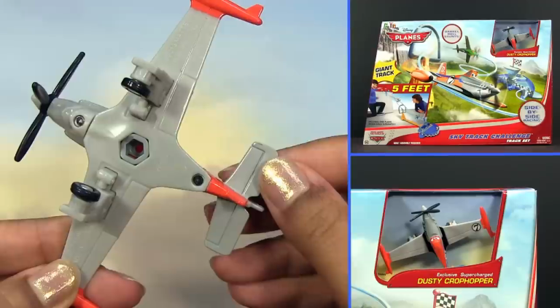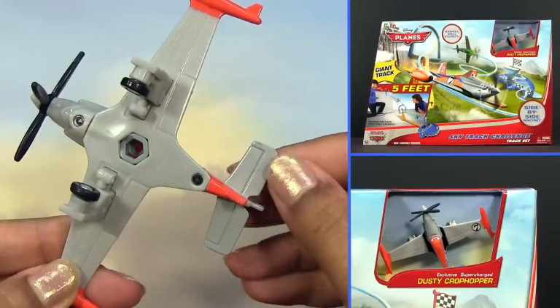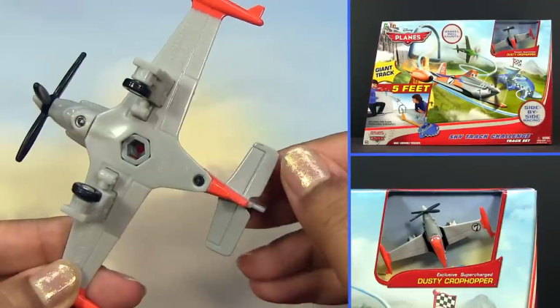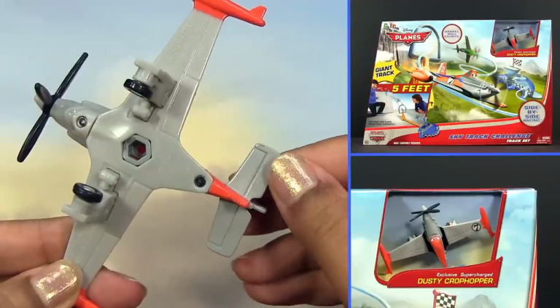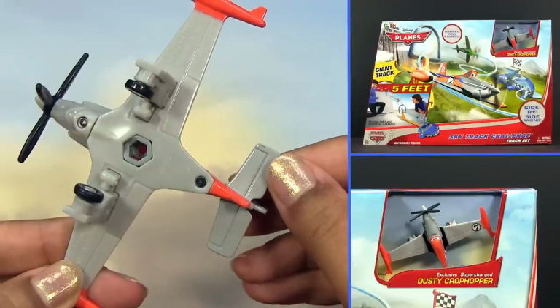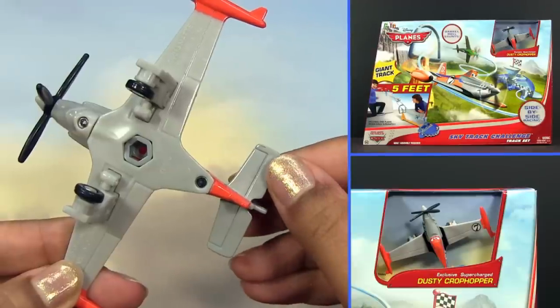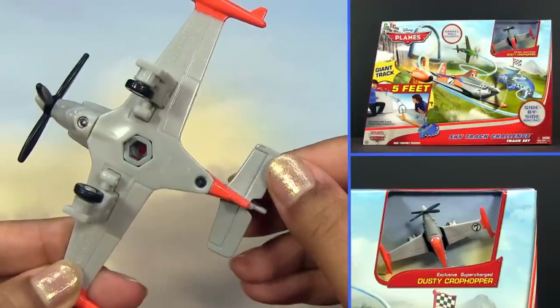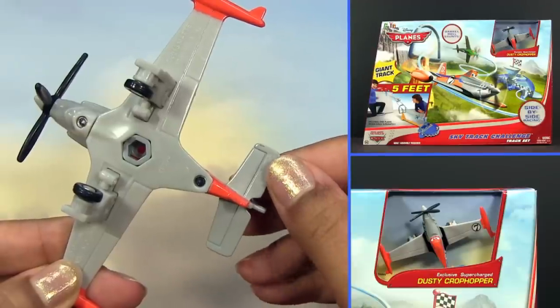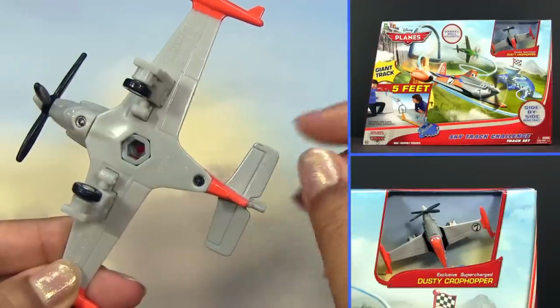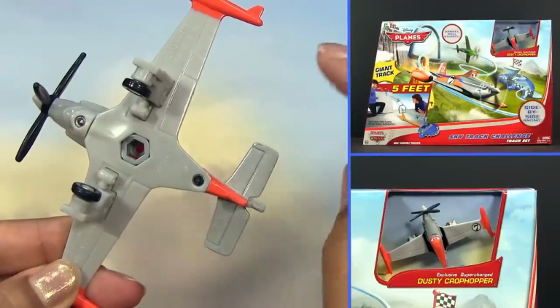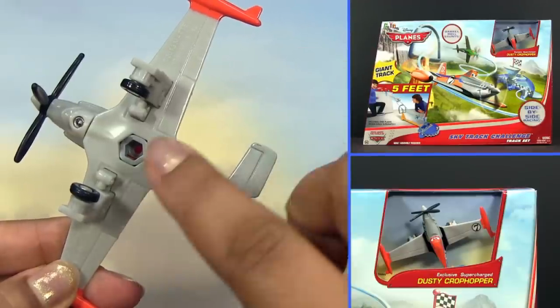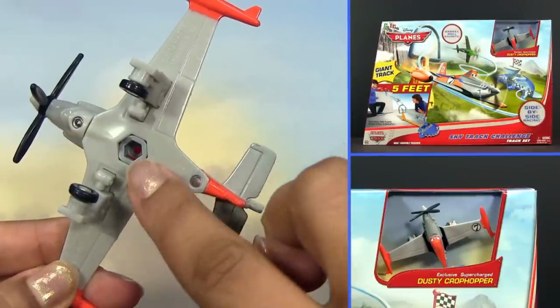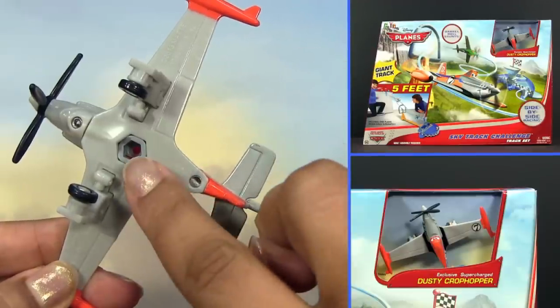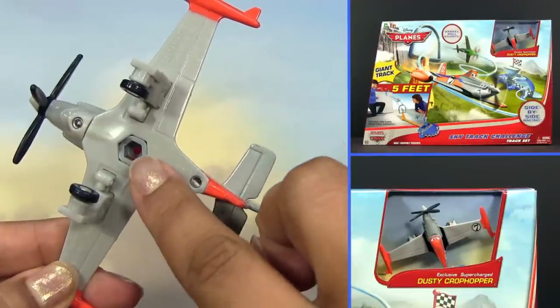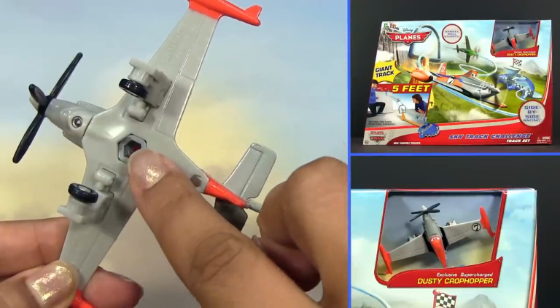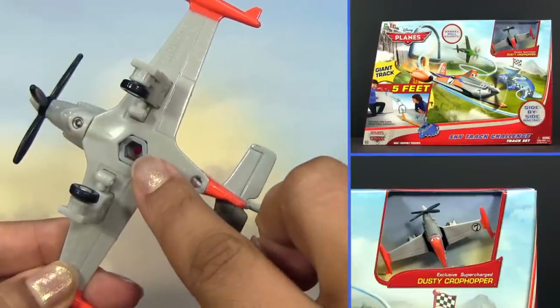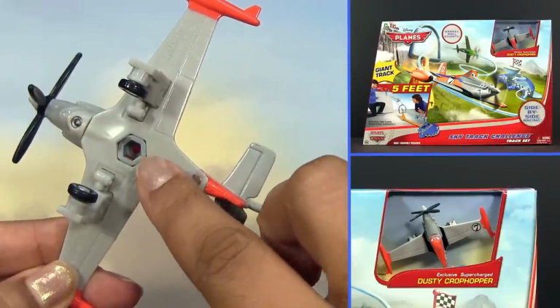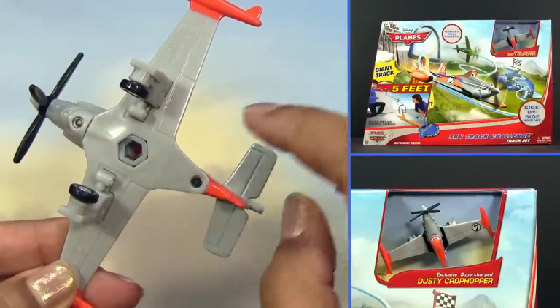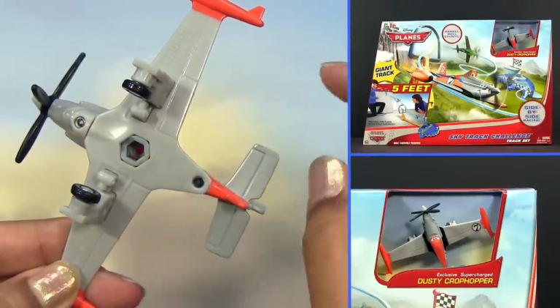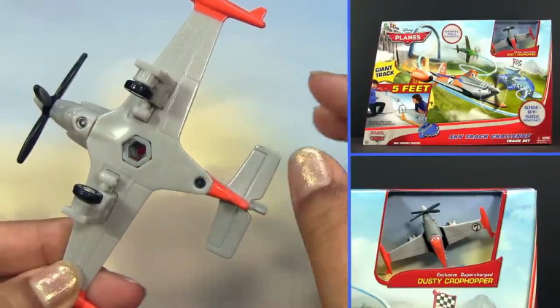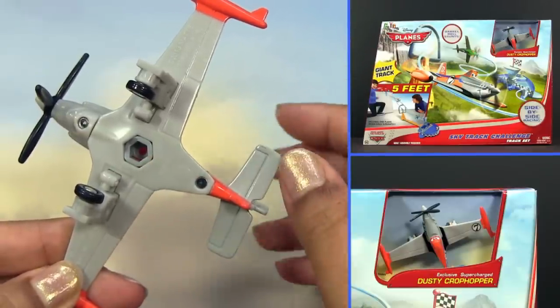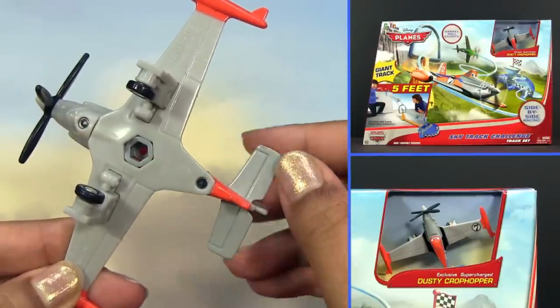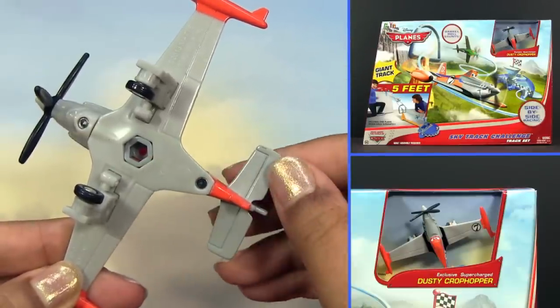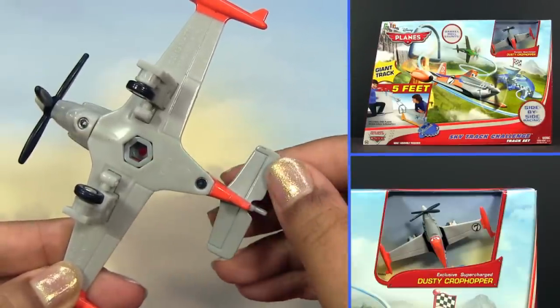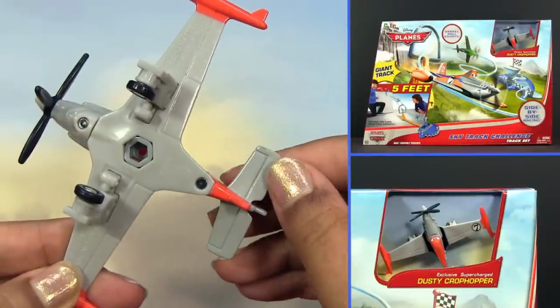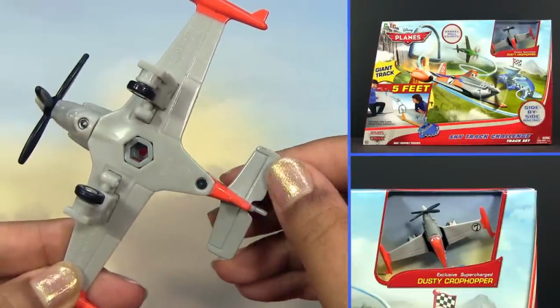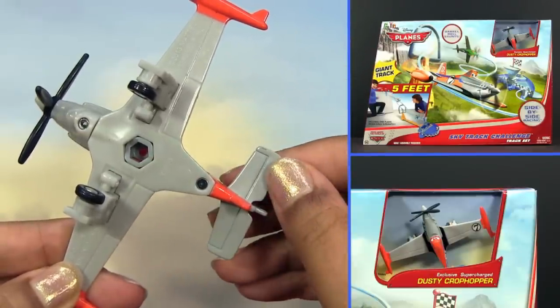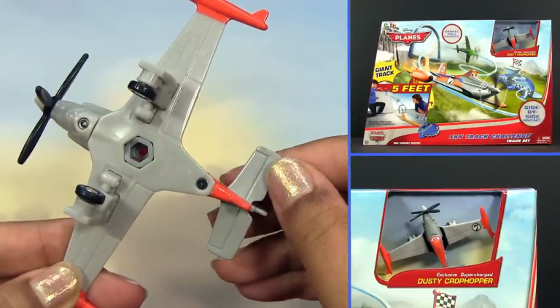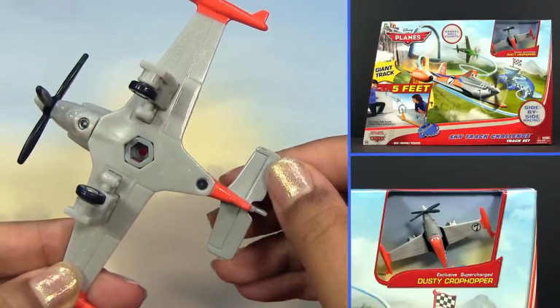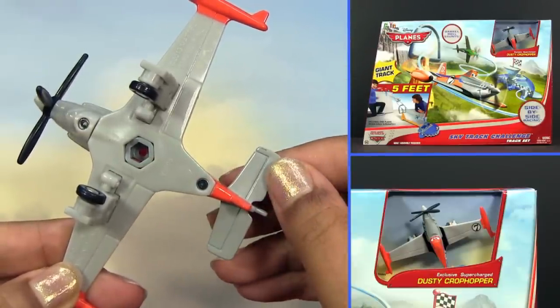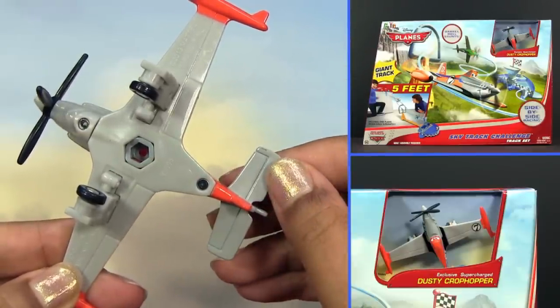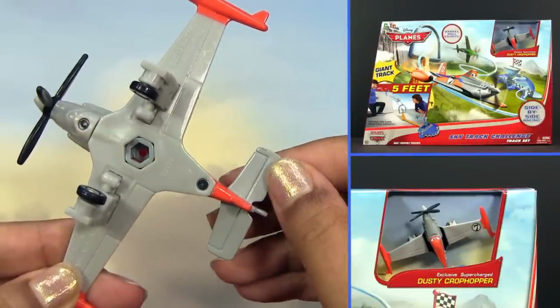By the way, all diecasts have this socket on the bottom so they can be attached to Track and Playsets.